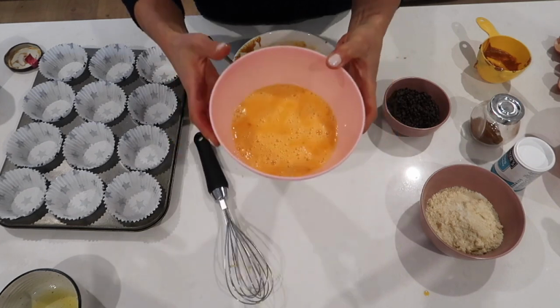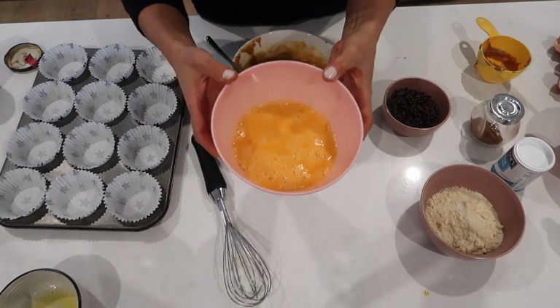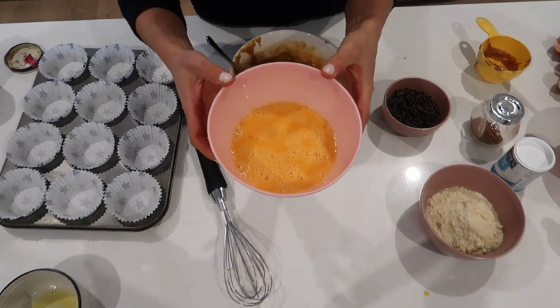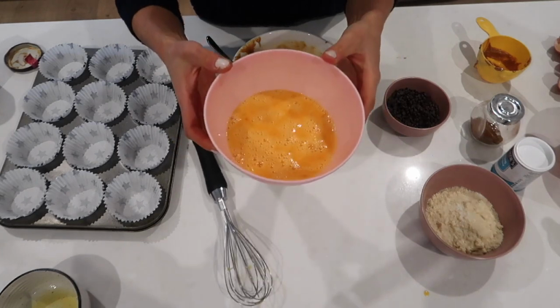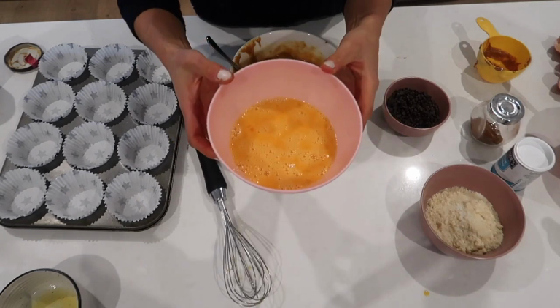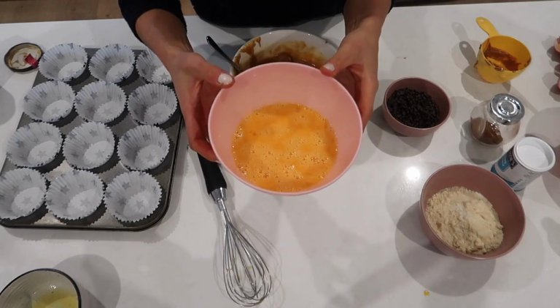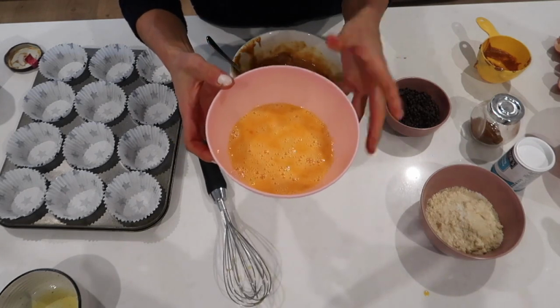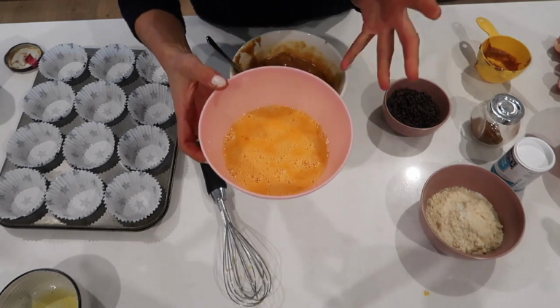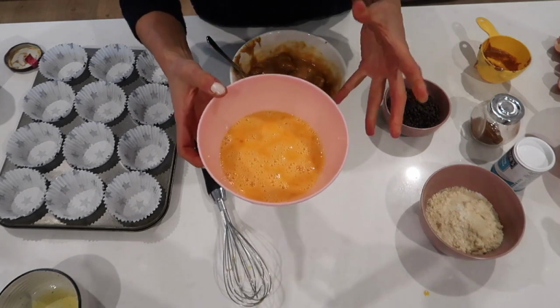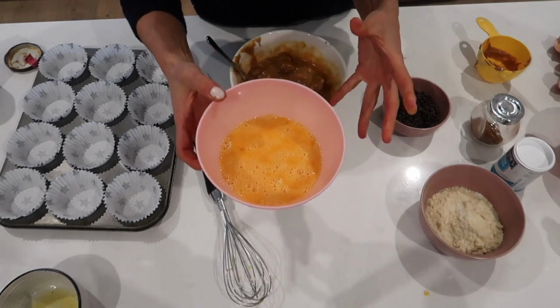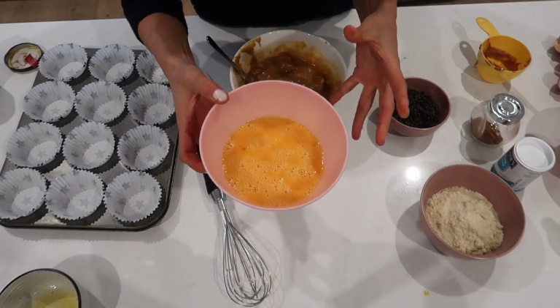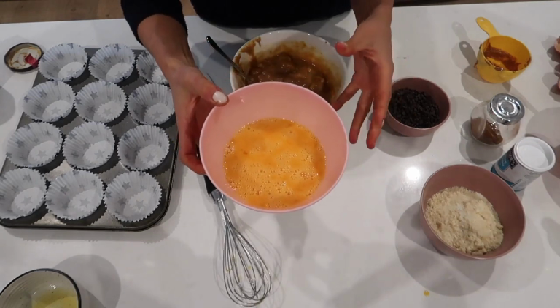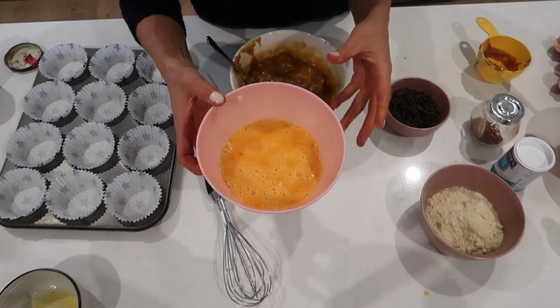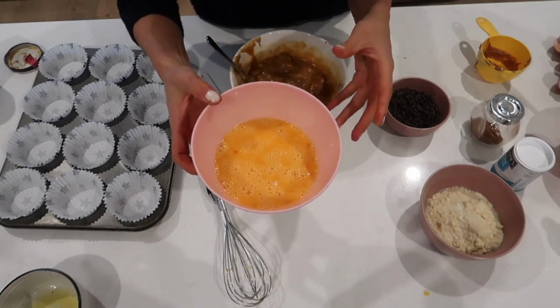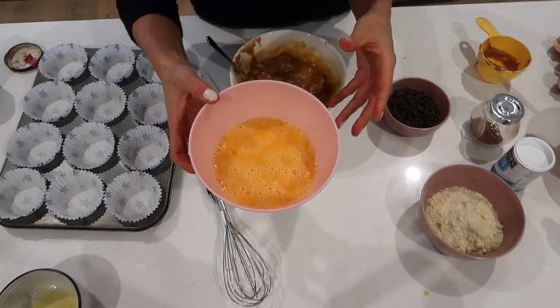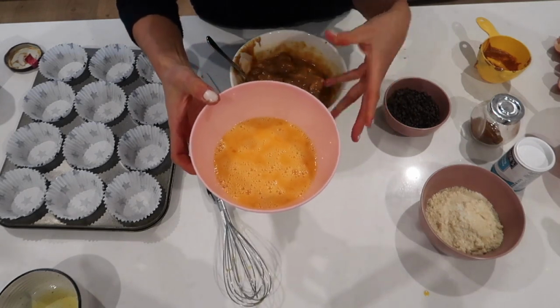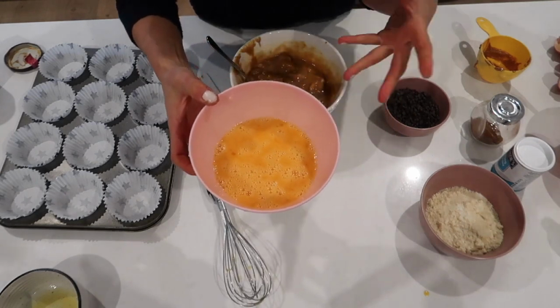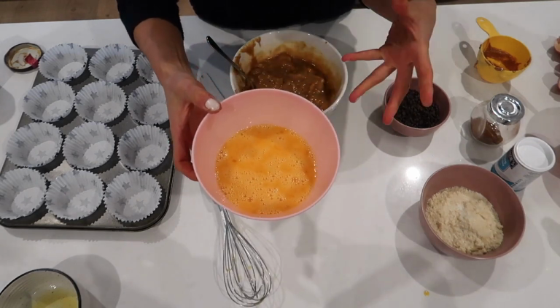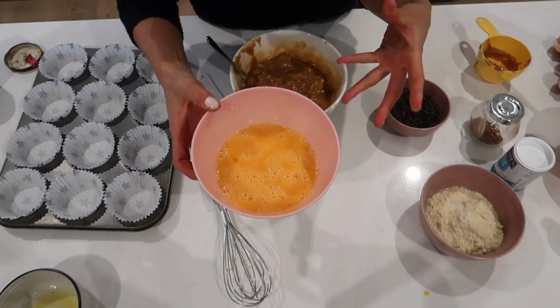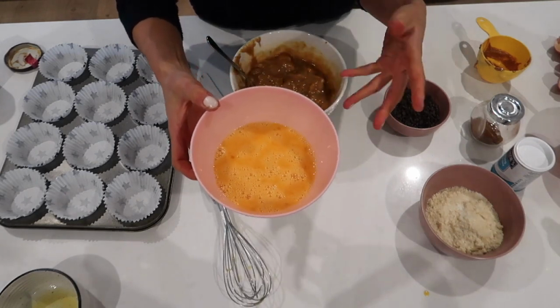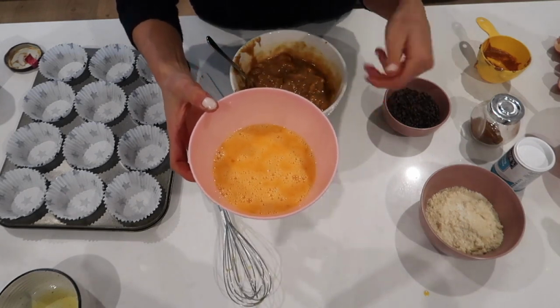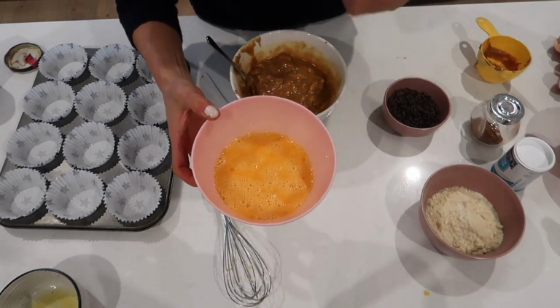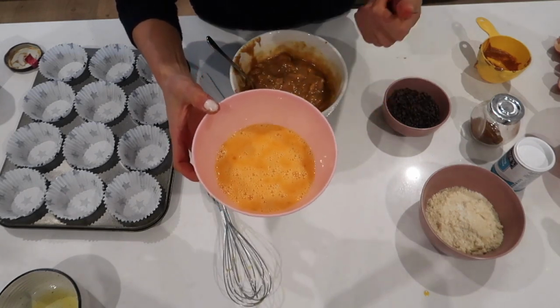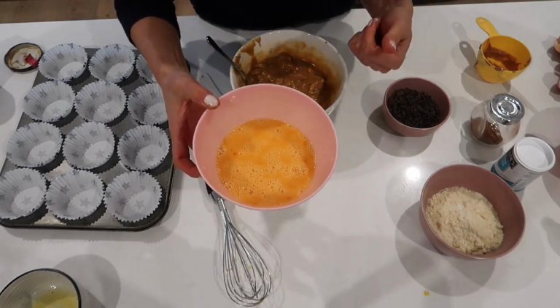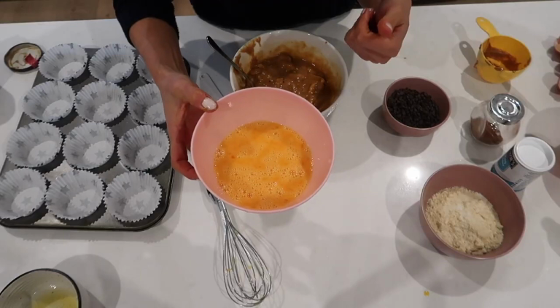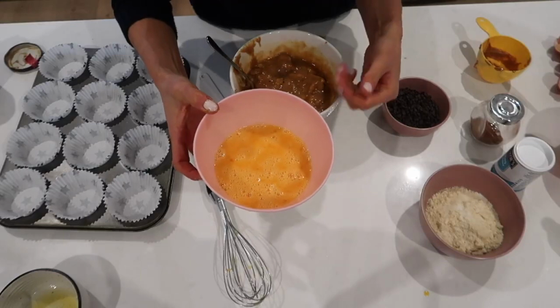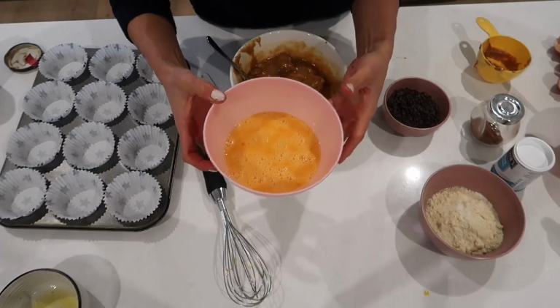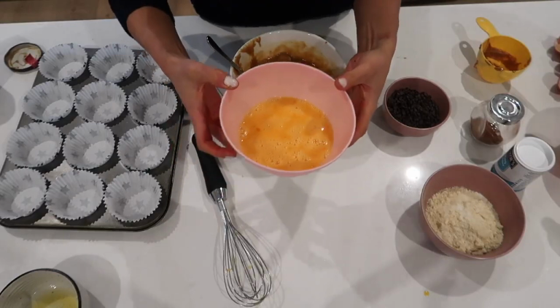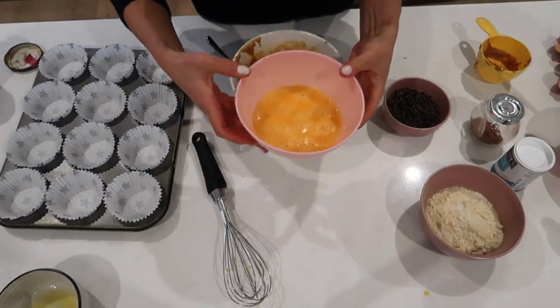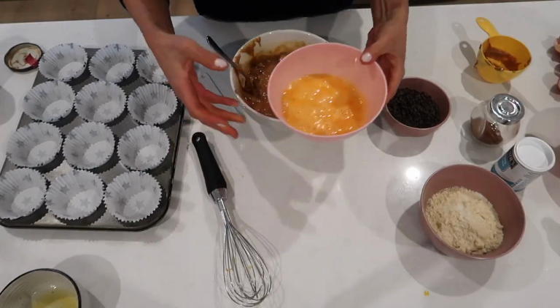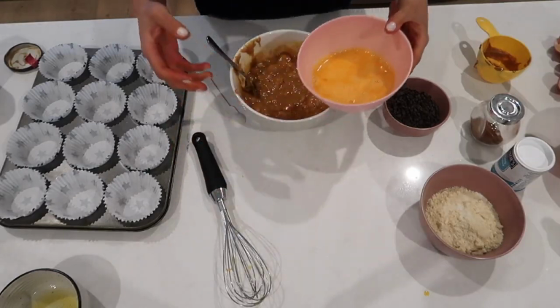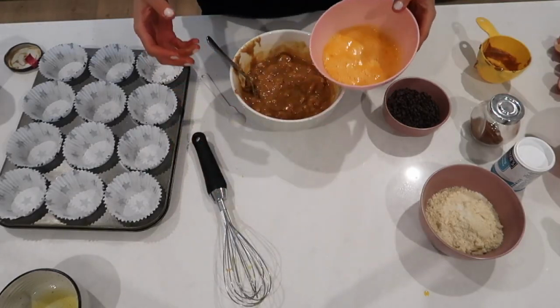Finally, we're going to add the eggs. We add them in last because we don't want the melted butter to start cooking those eggs whilst they're in the bowl.